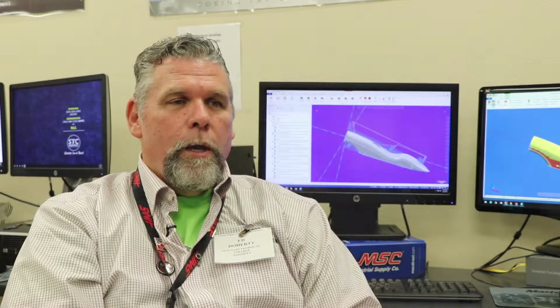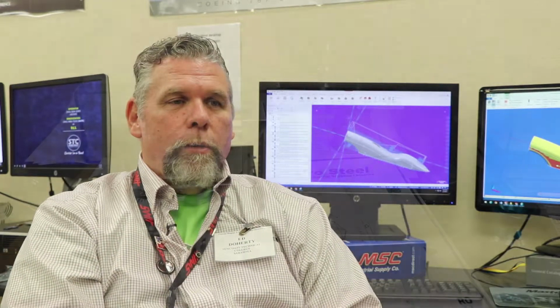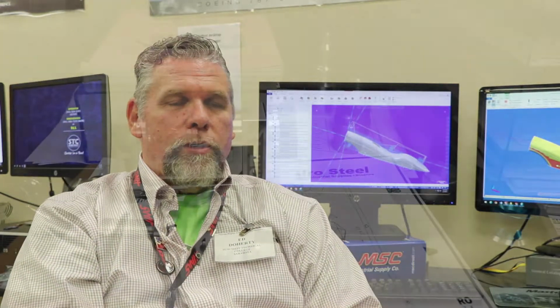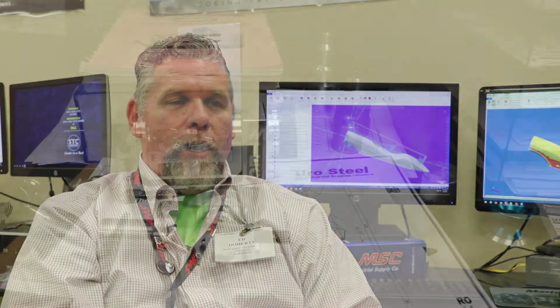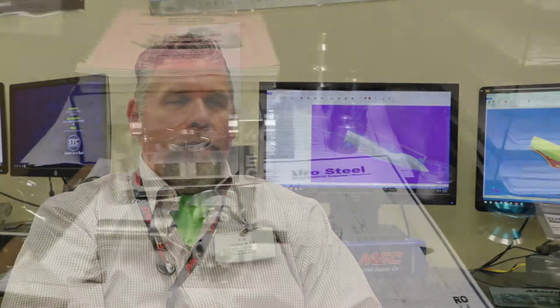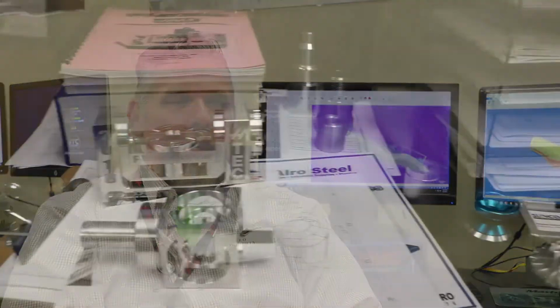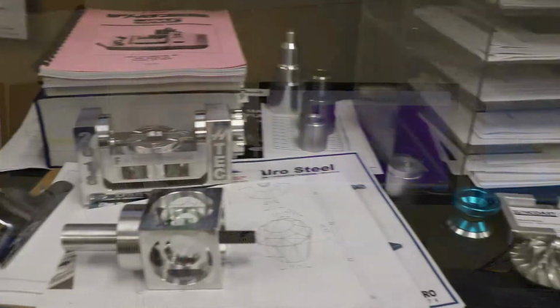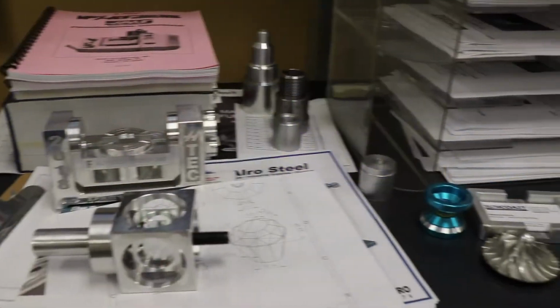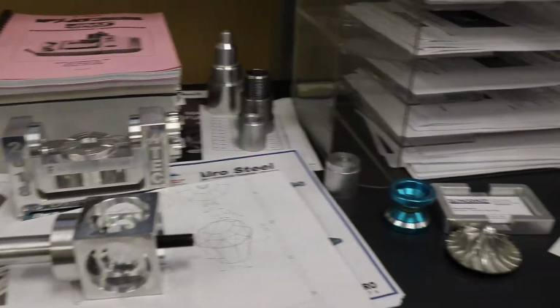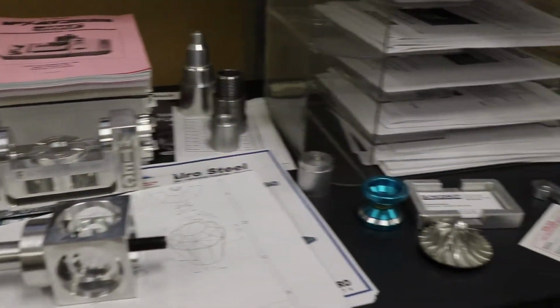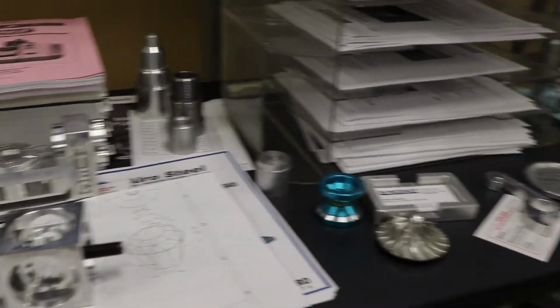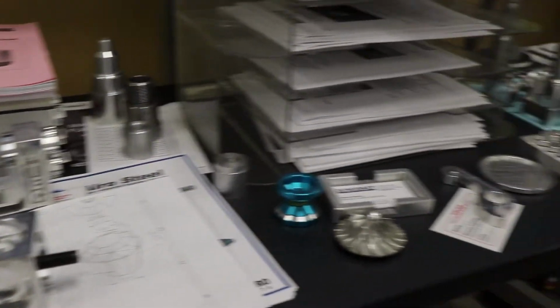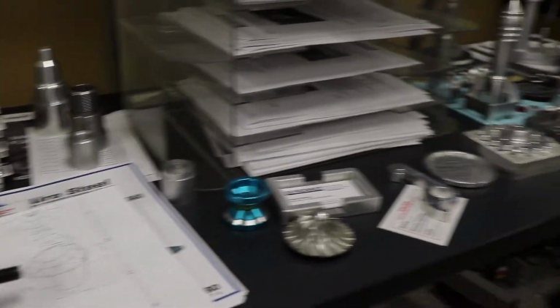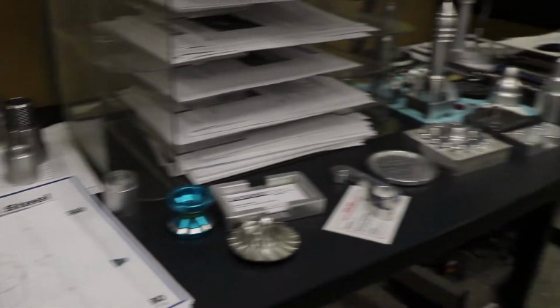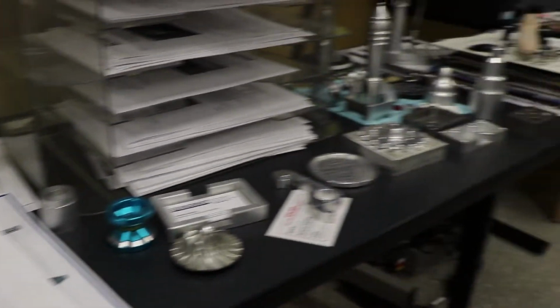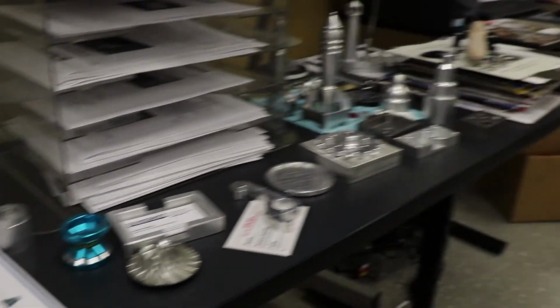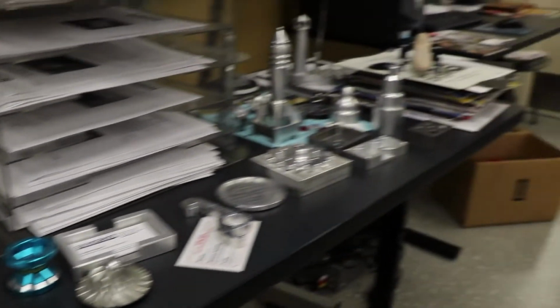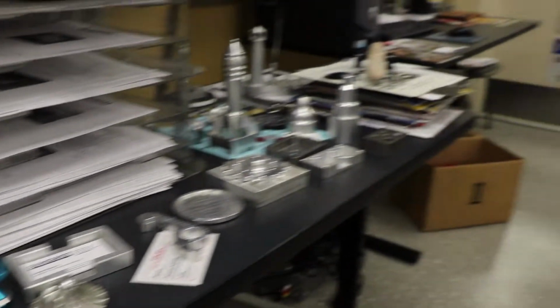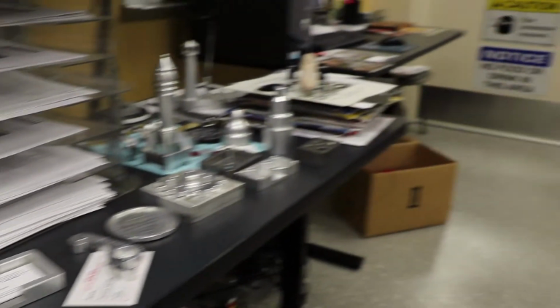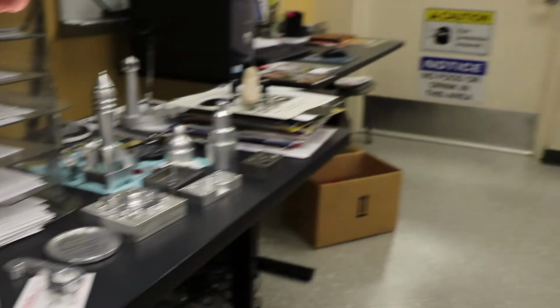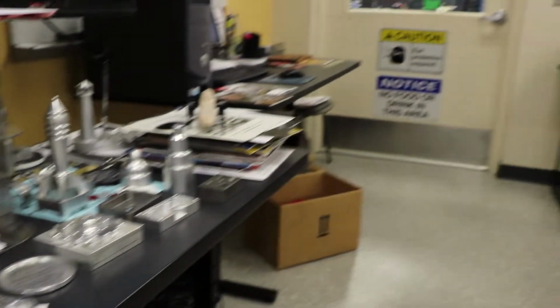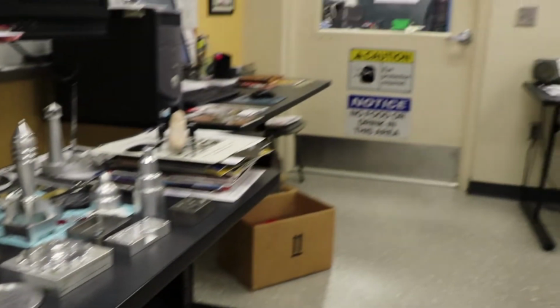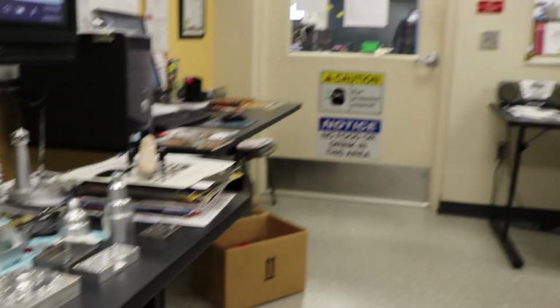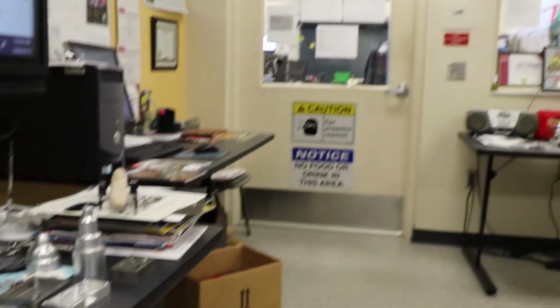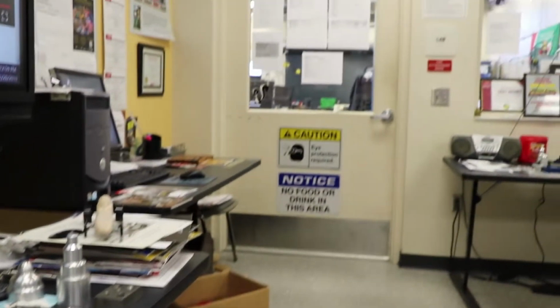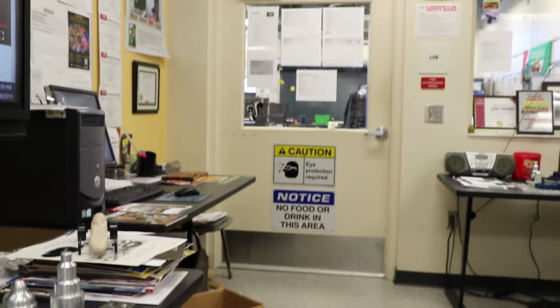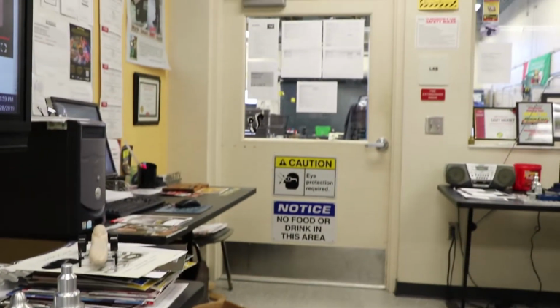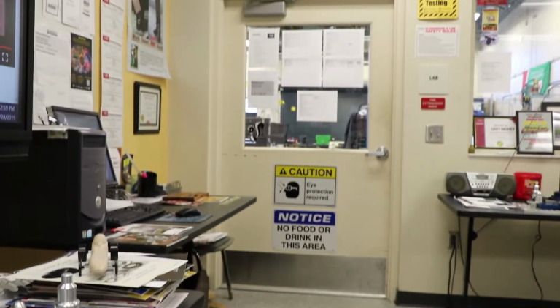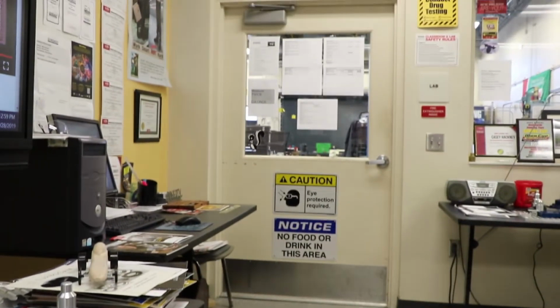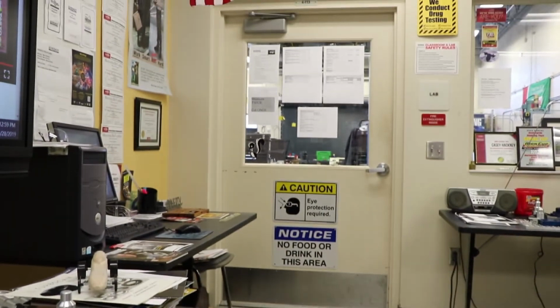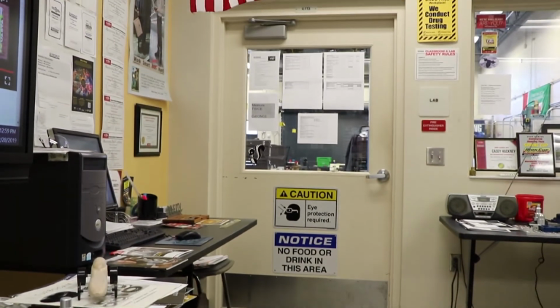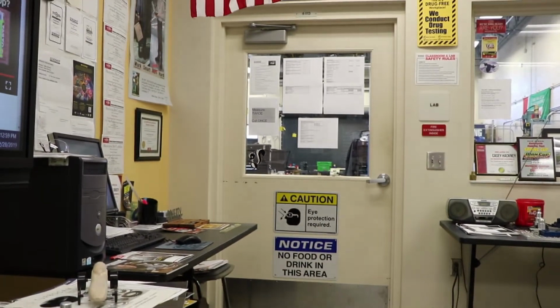We start off in the high-tech machining area, which is the primary way to machine metals, woods, and exotic materials.